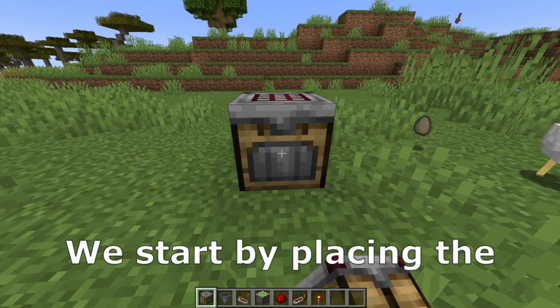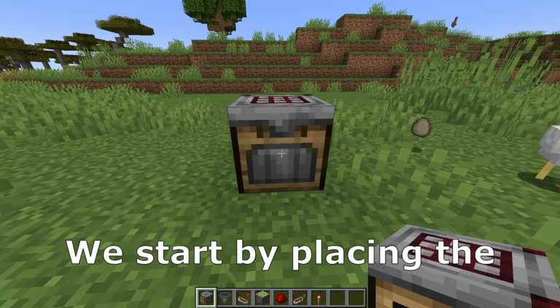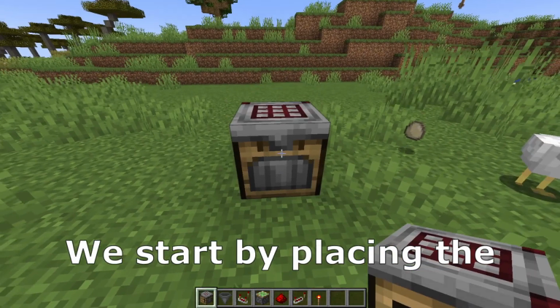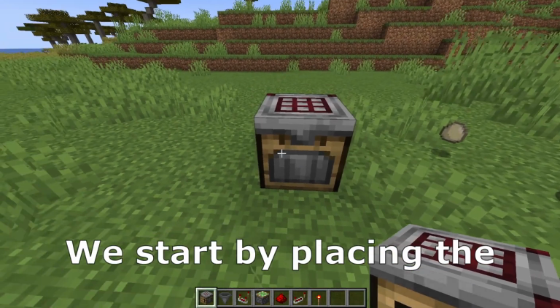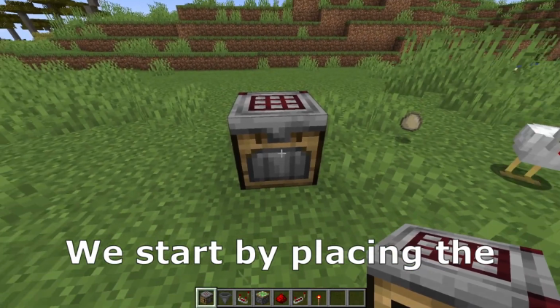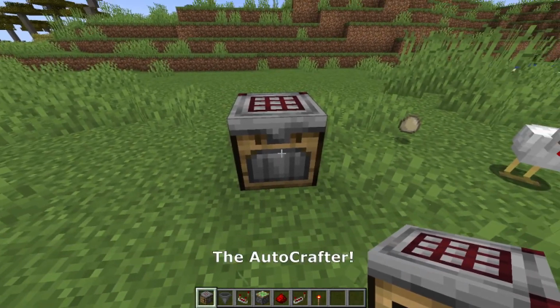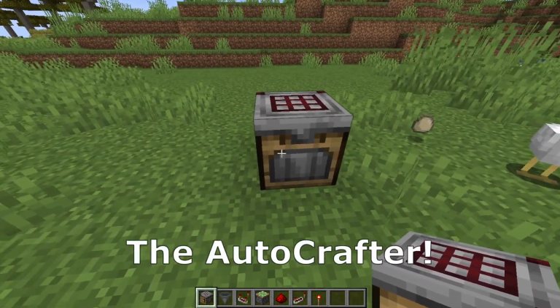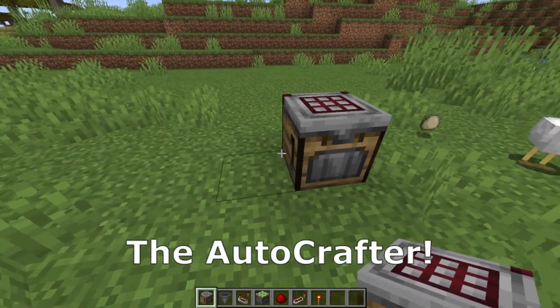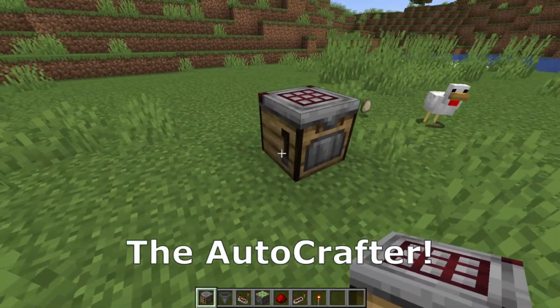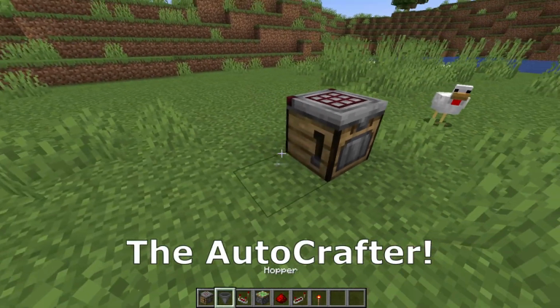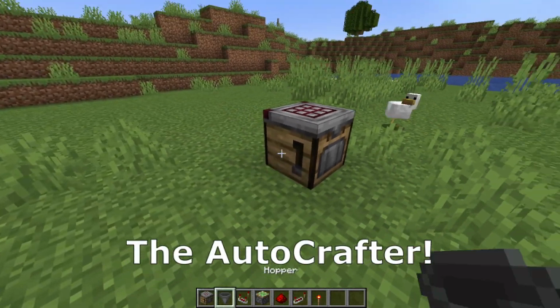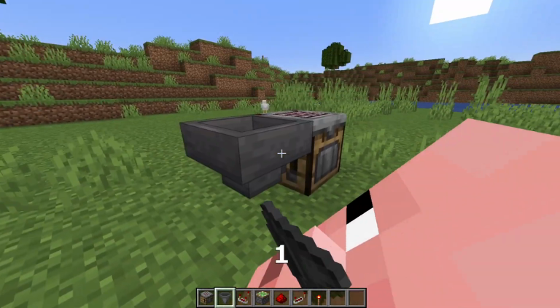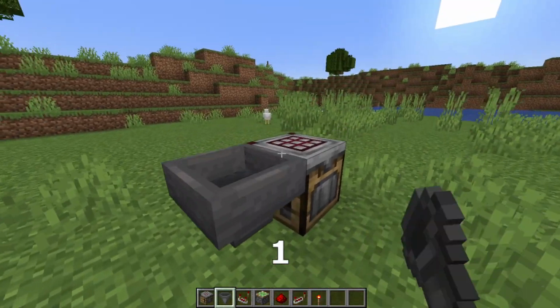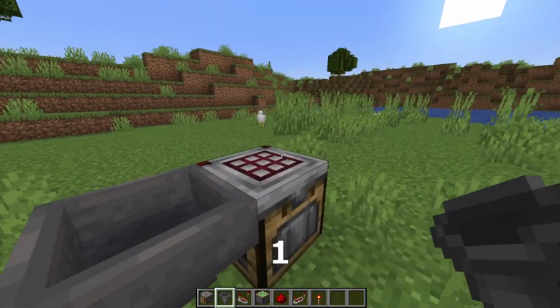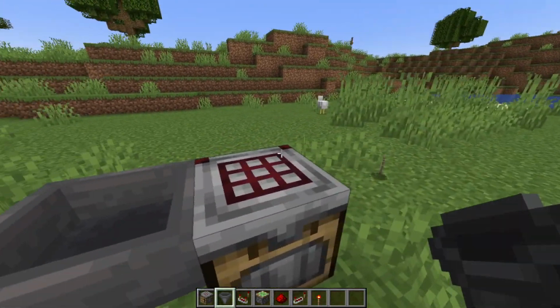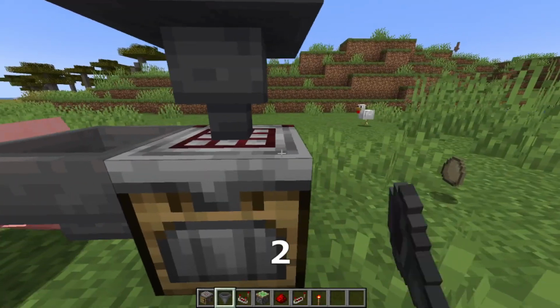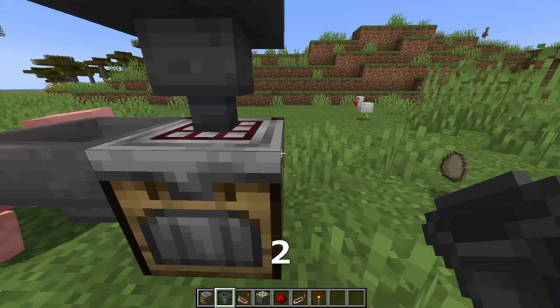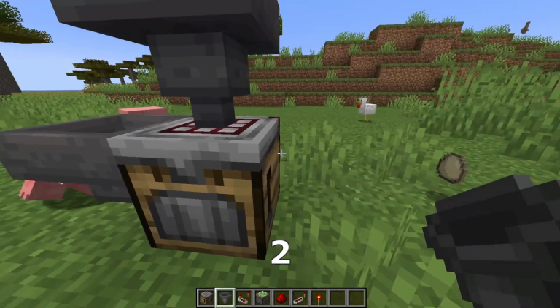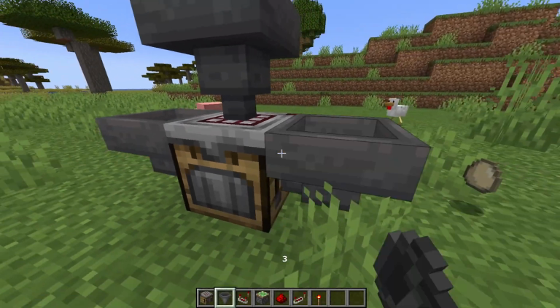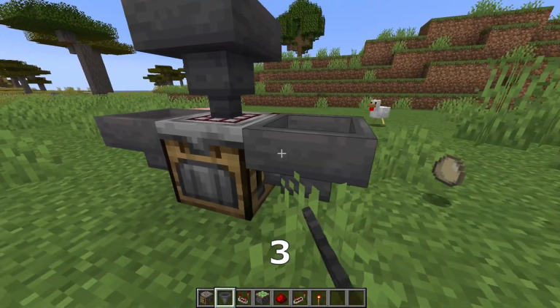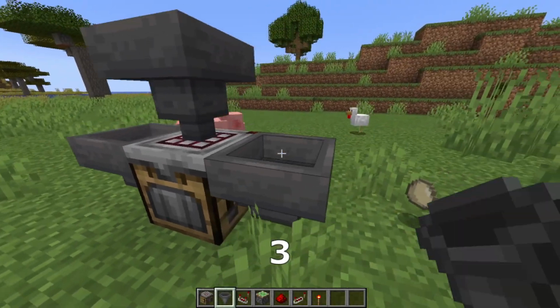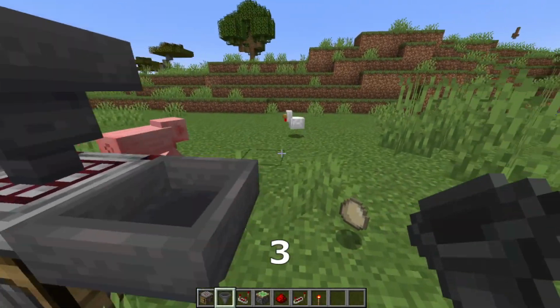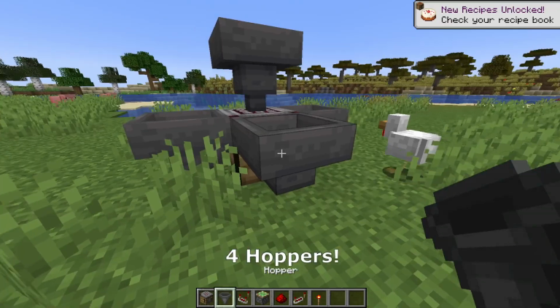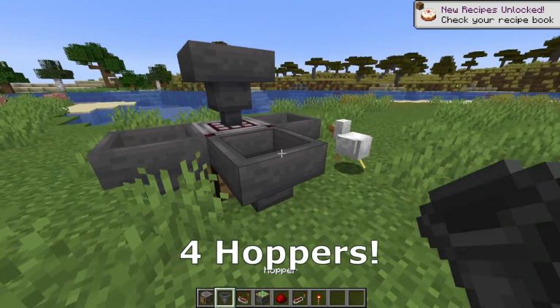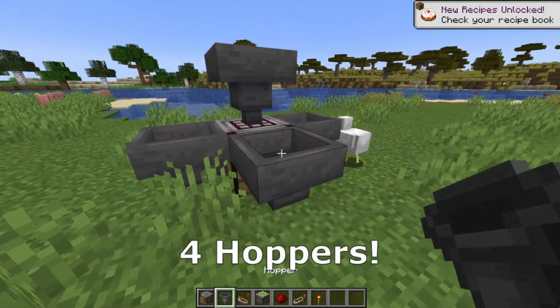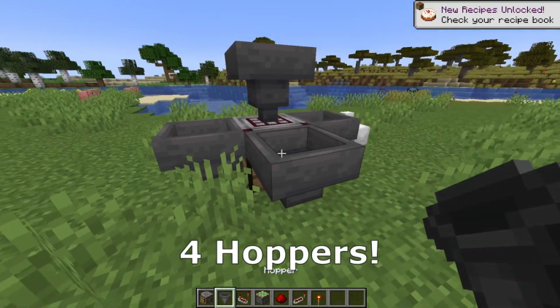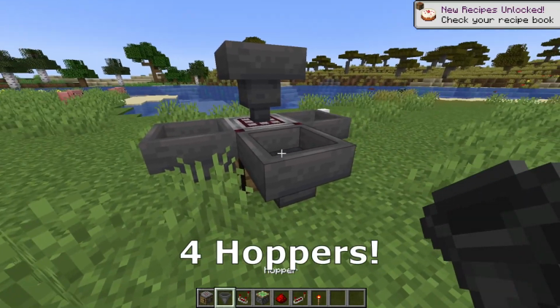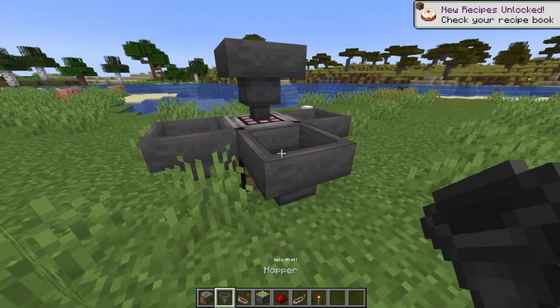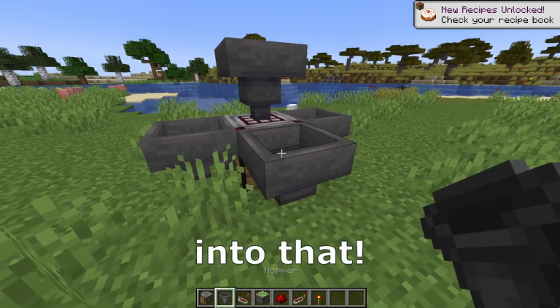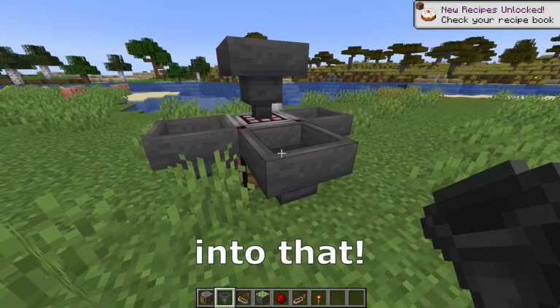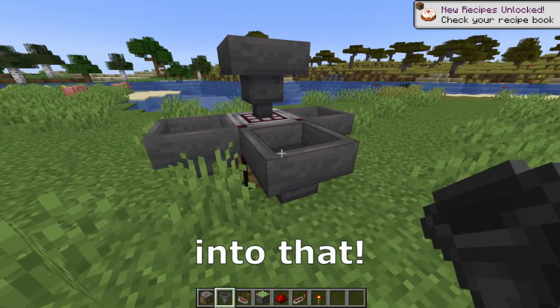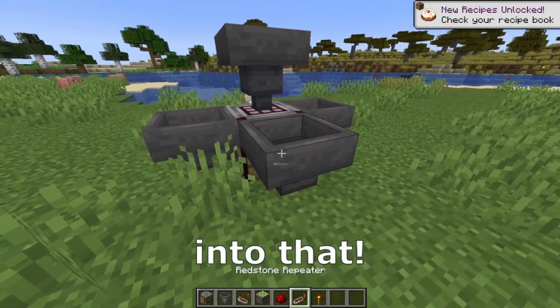We start by placing the autocrafter, one, two, three, four hoppers inside it.